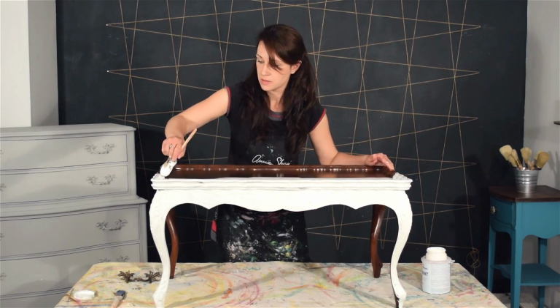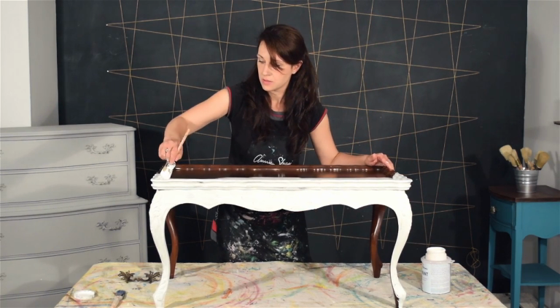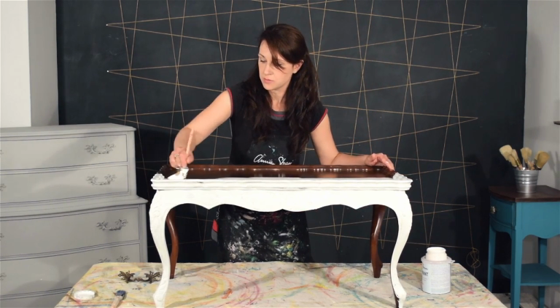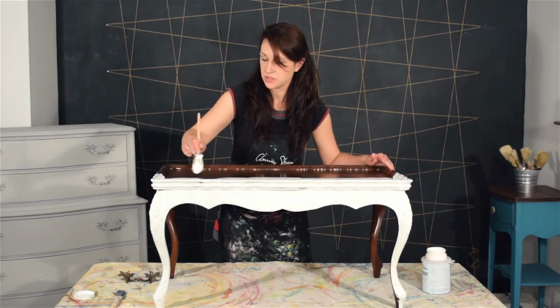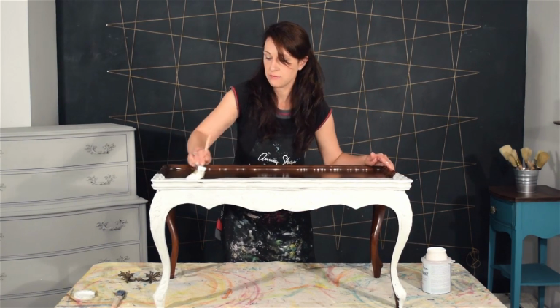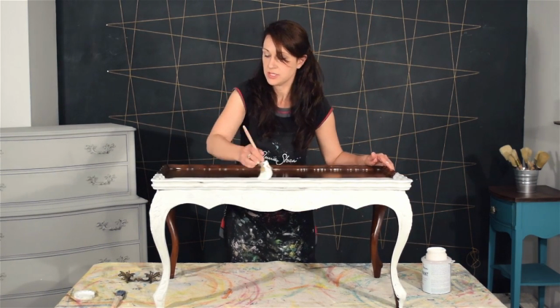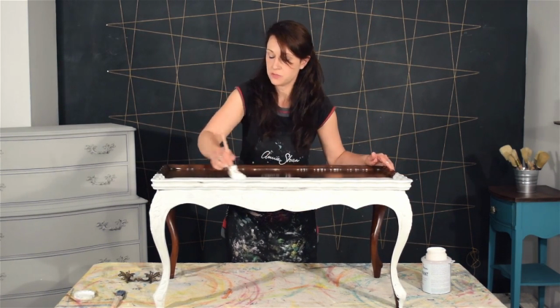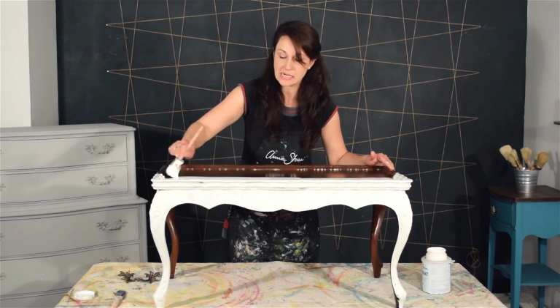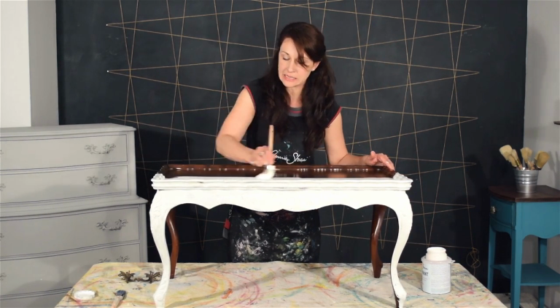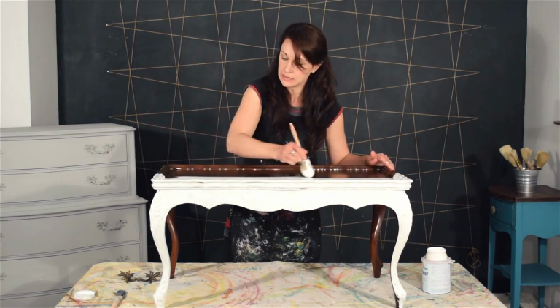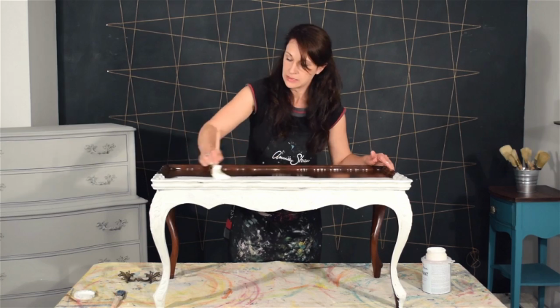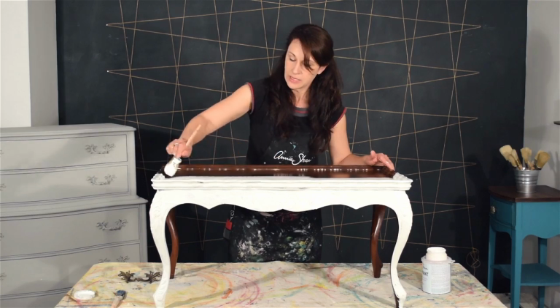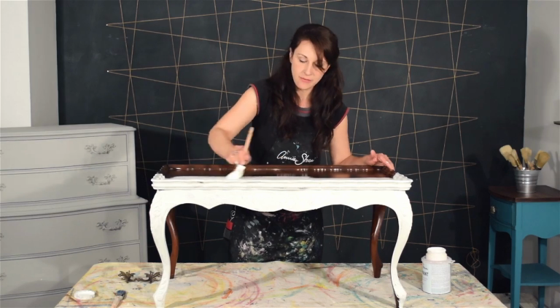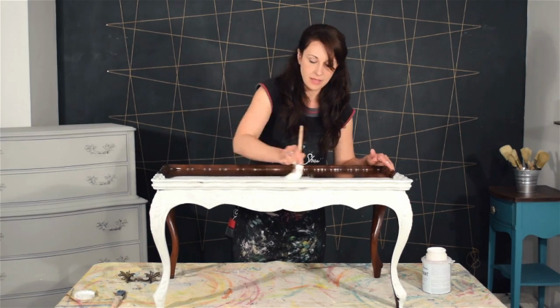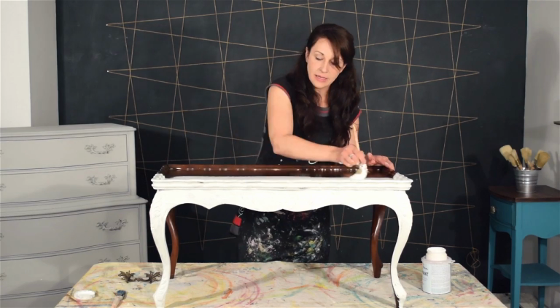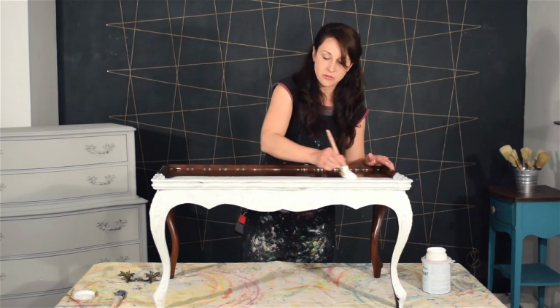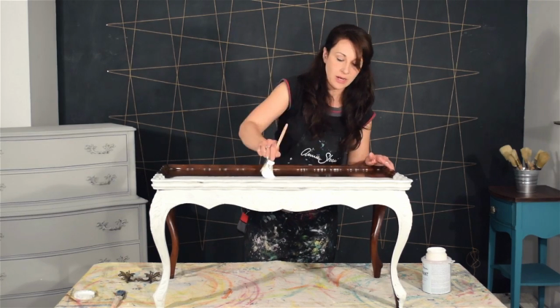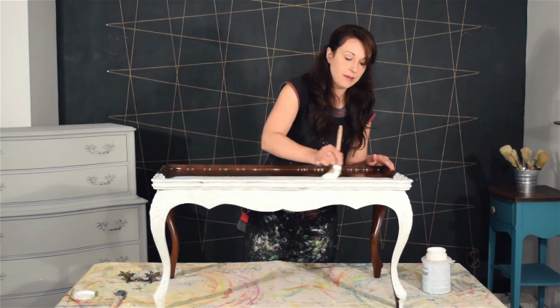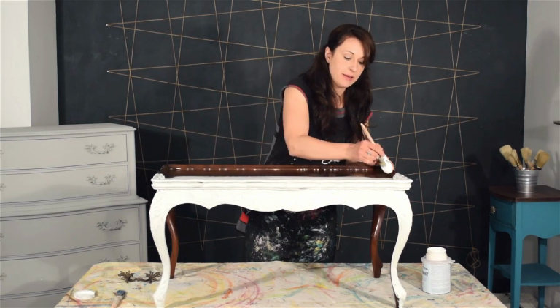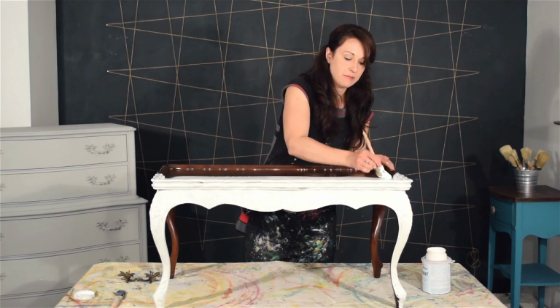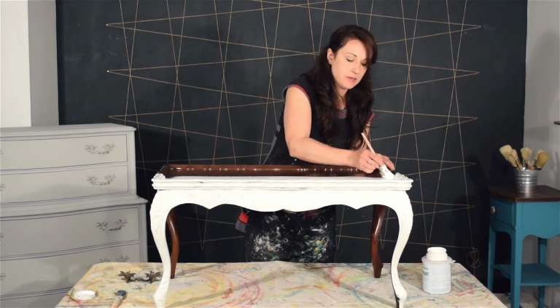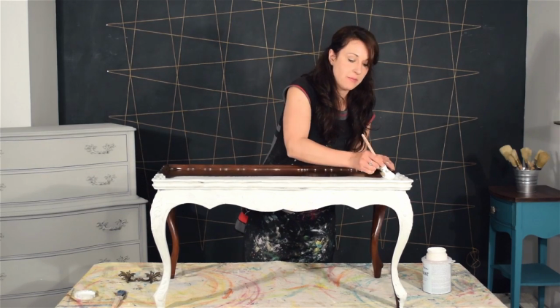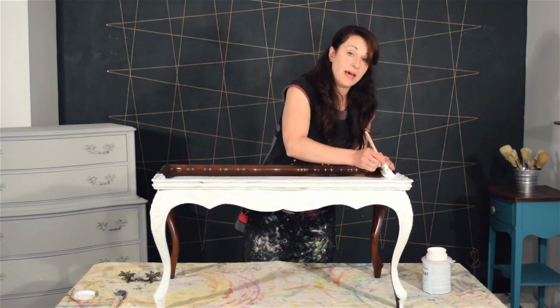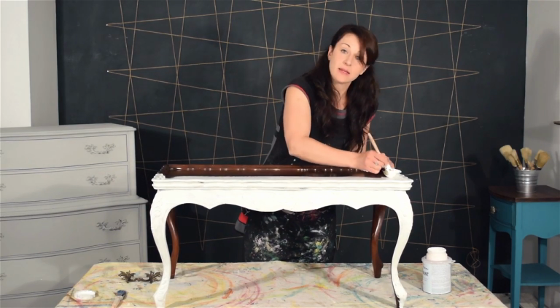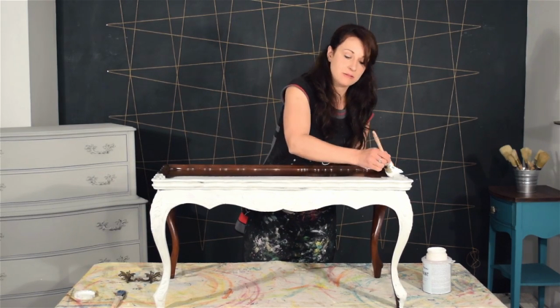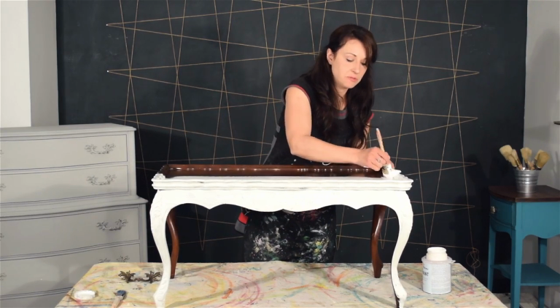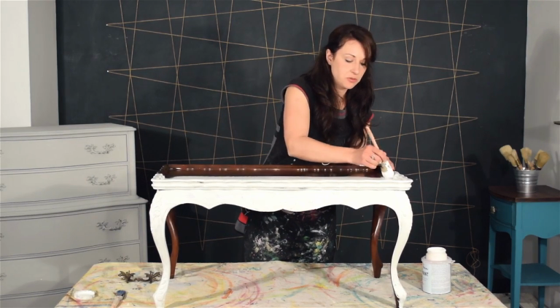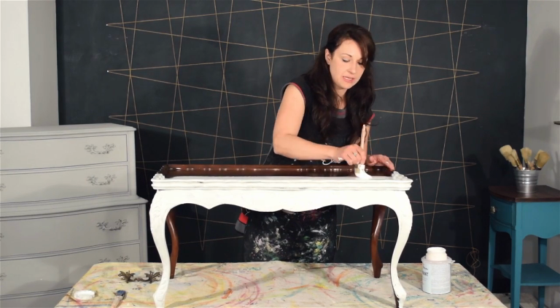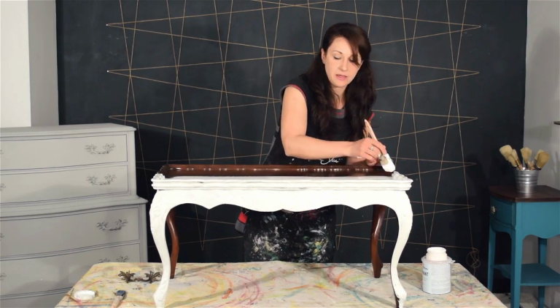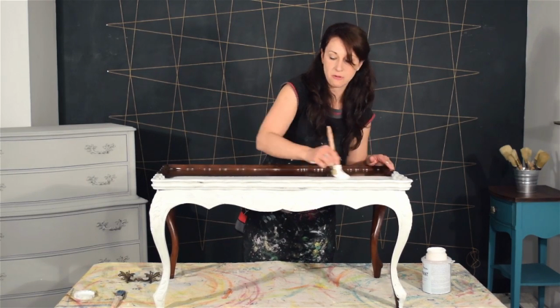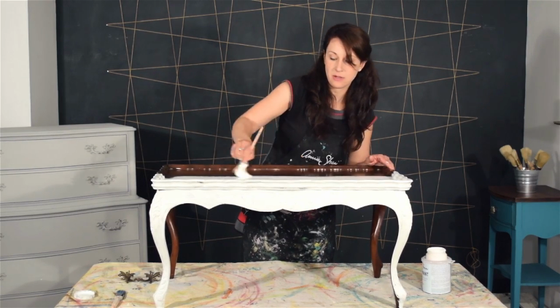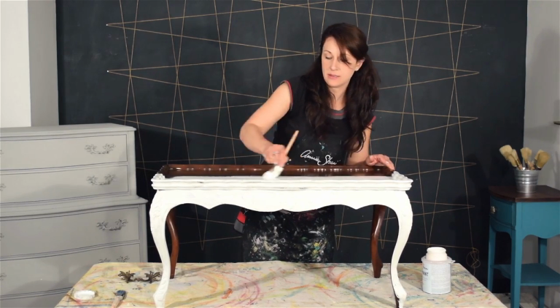I'm just going to finish painting and then let it dry and come back and do a second coat on it.